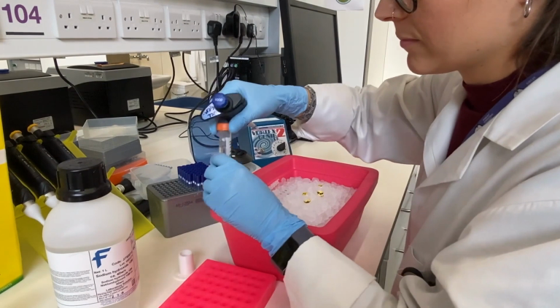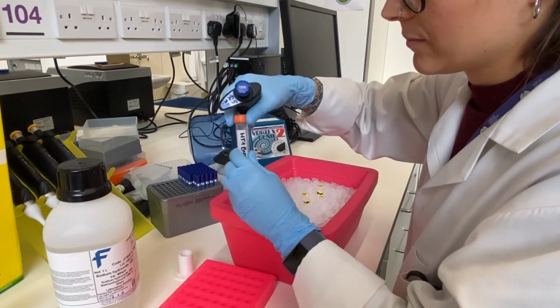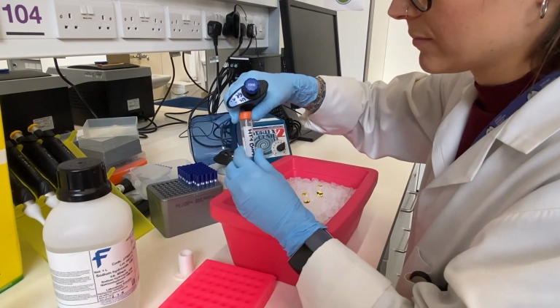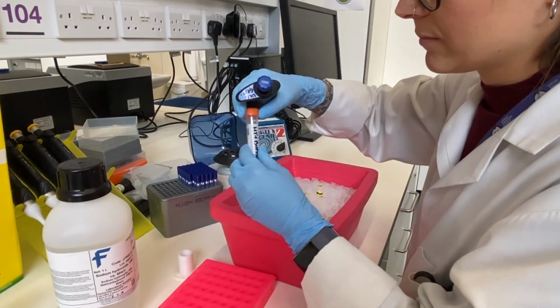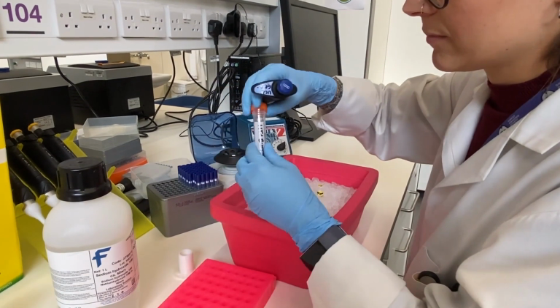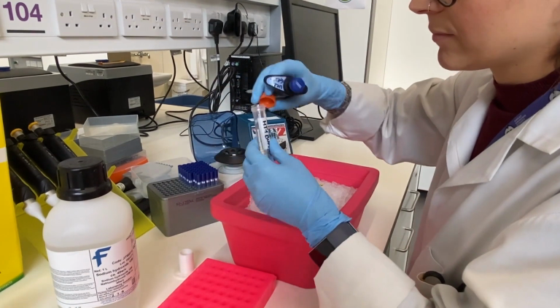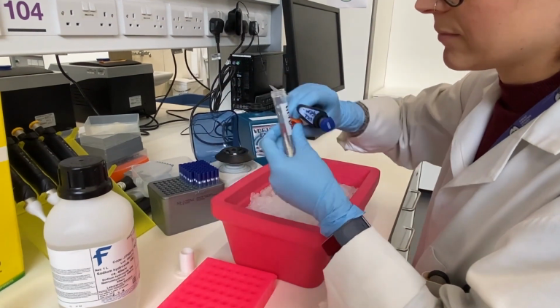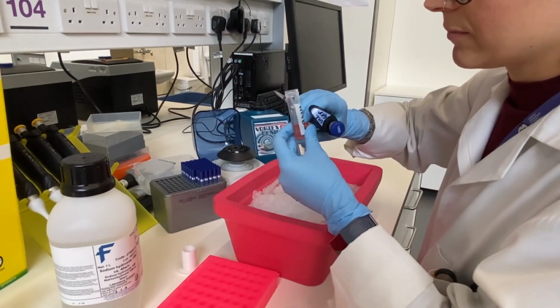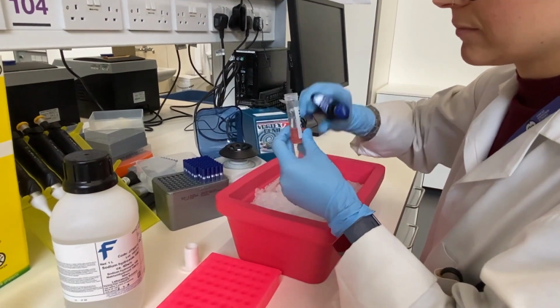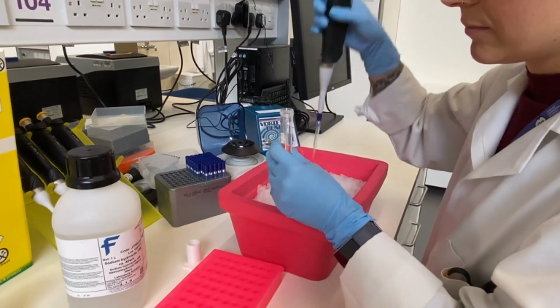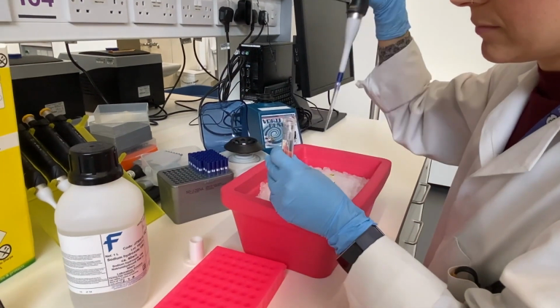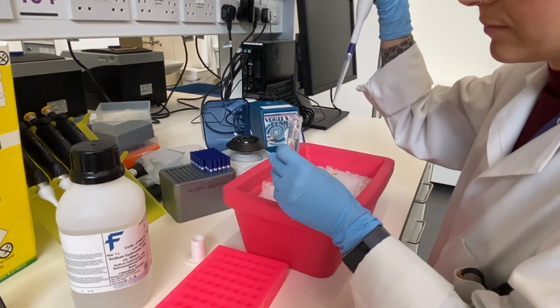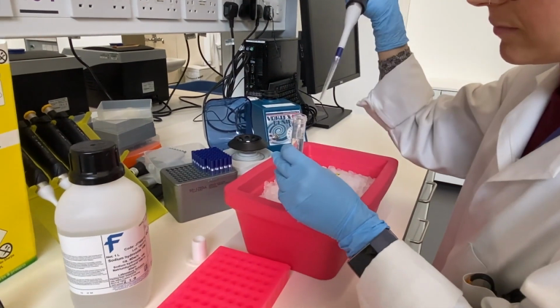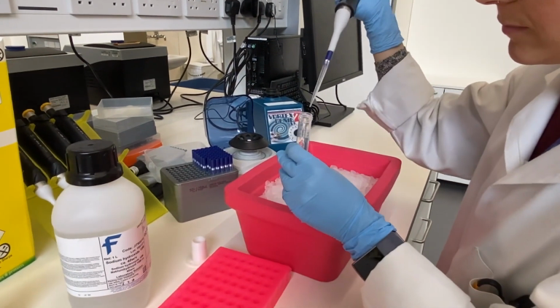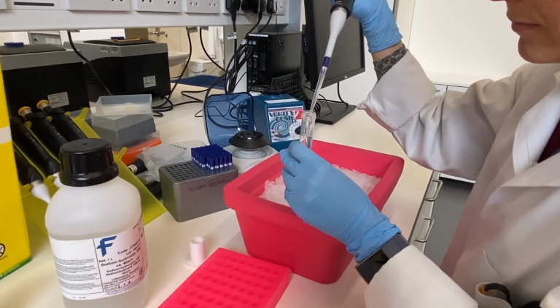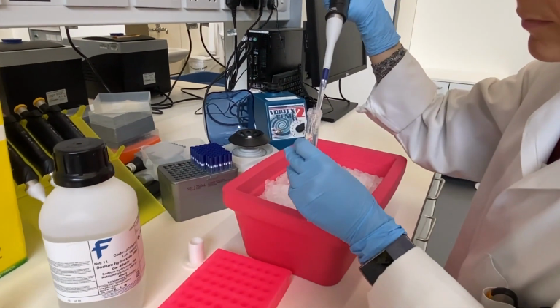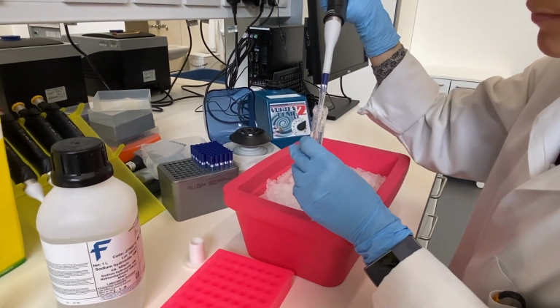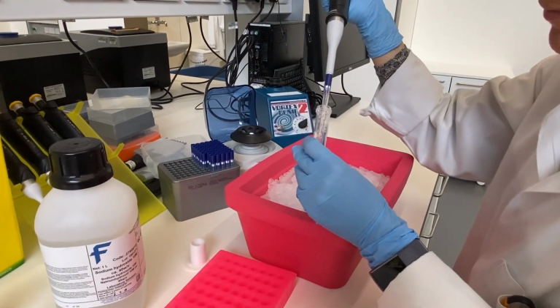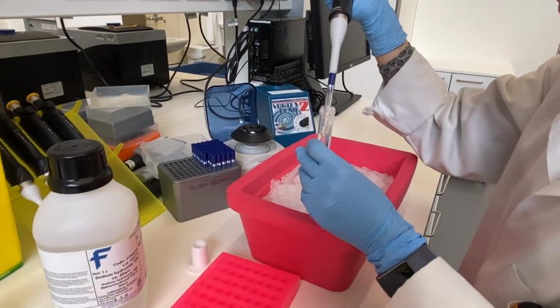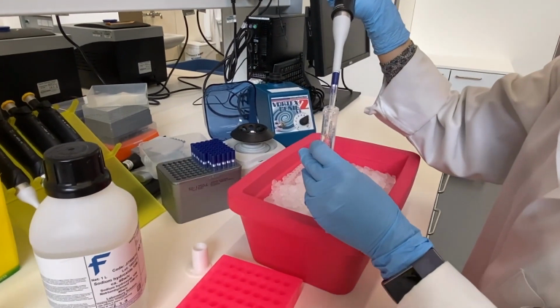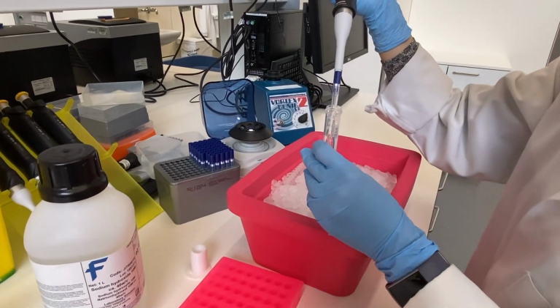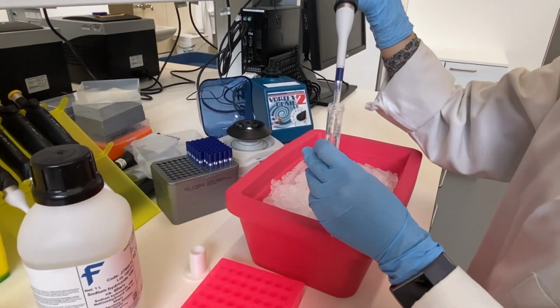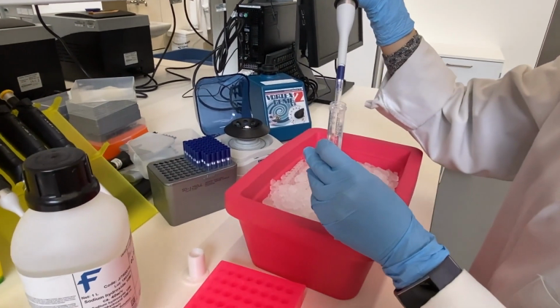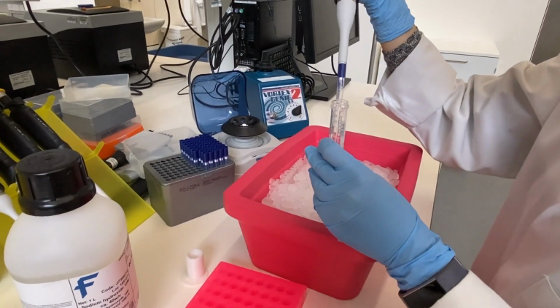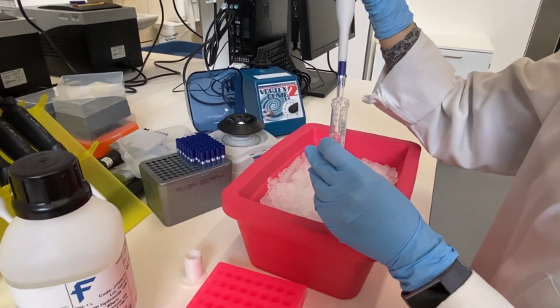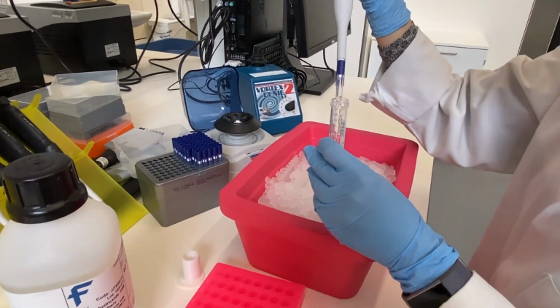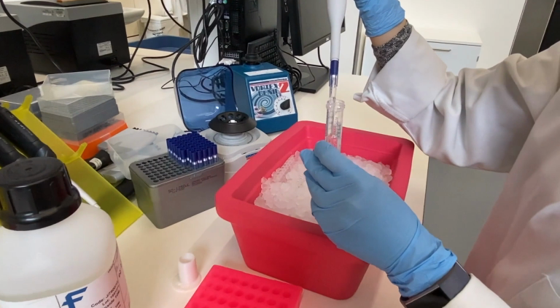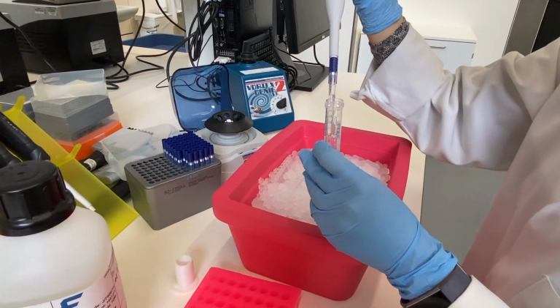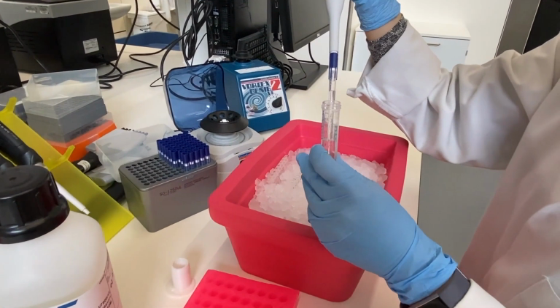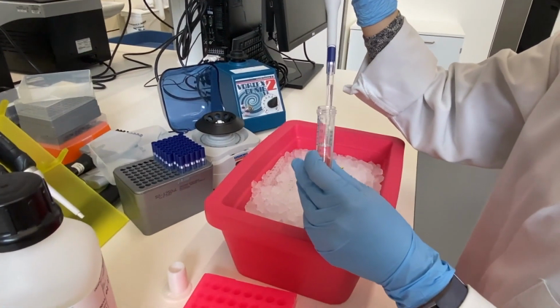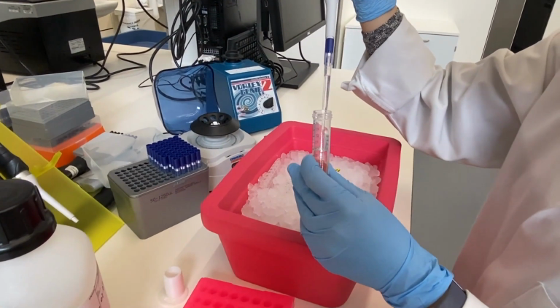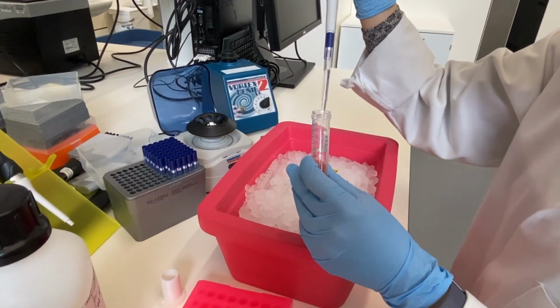The denatured library is then diluted to the final concentration of 8 picomolar.